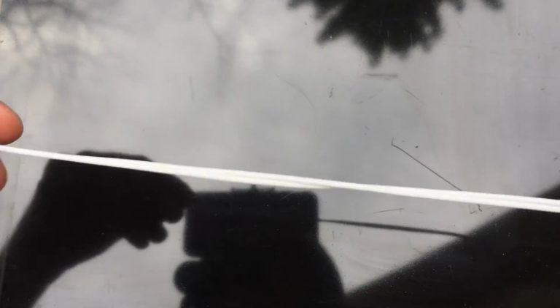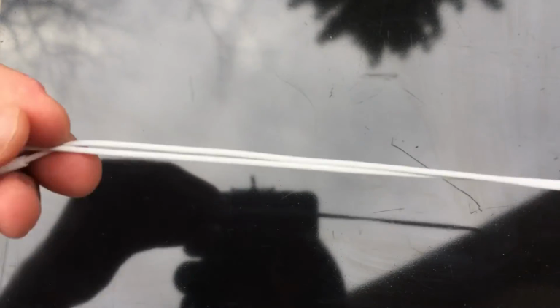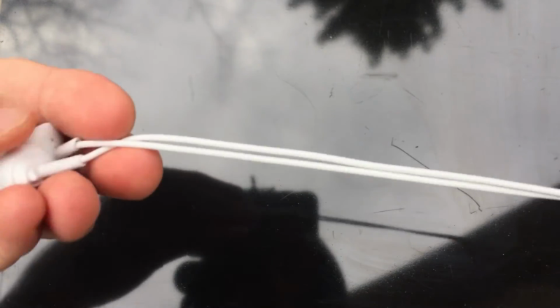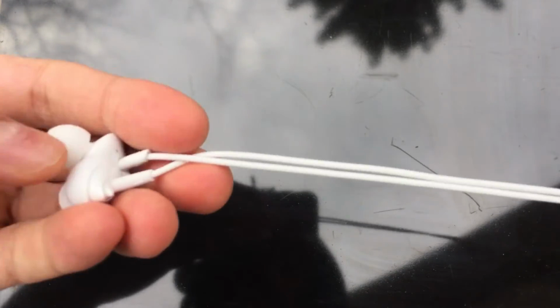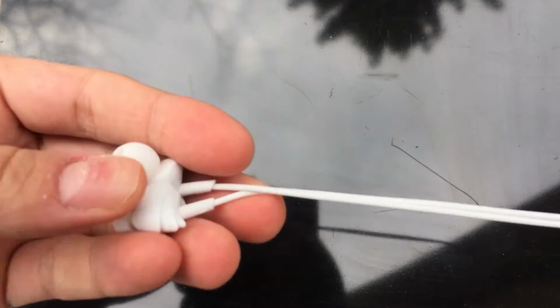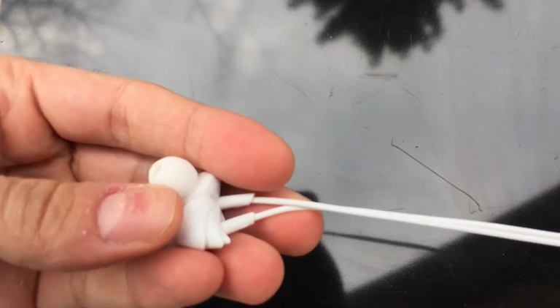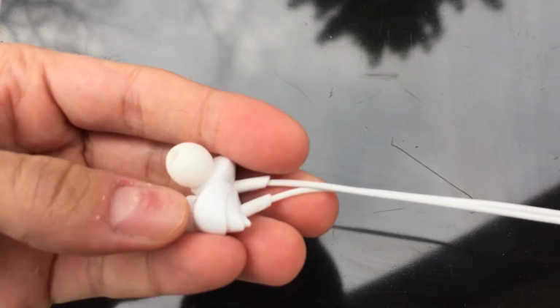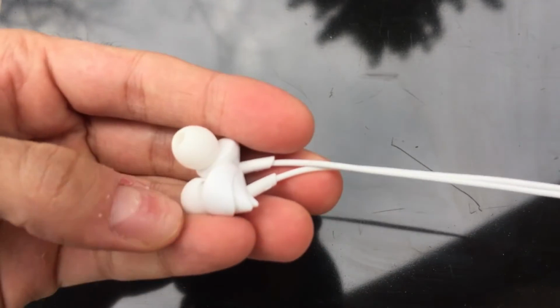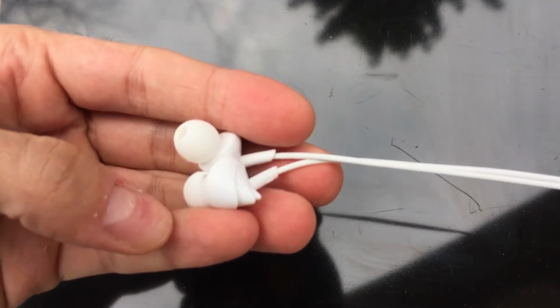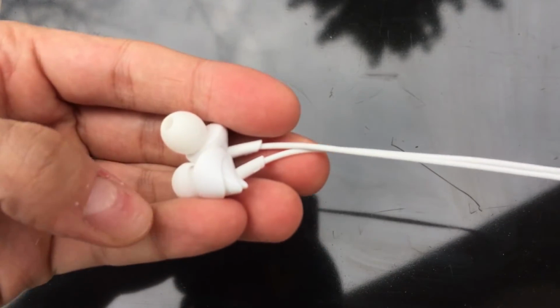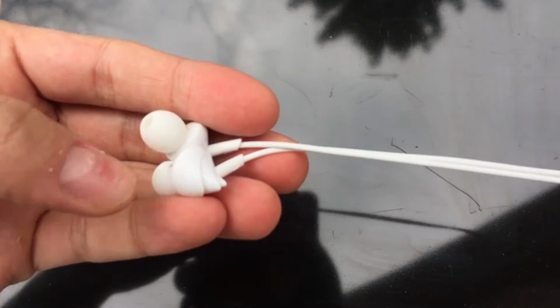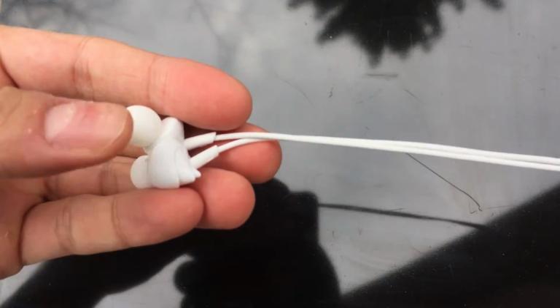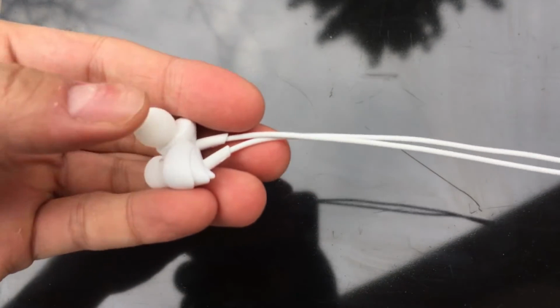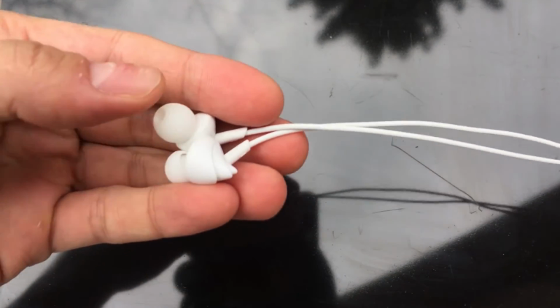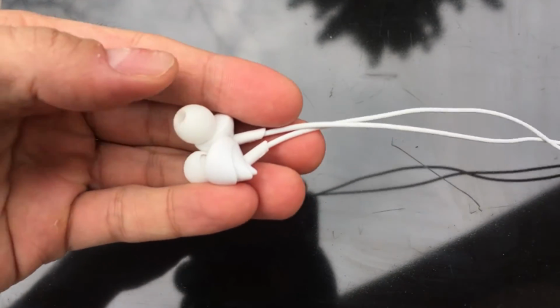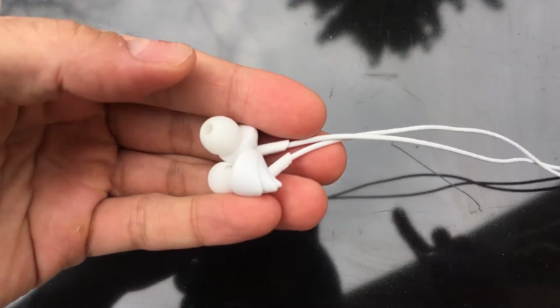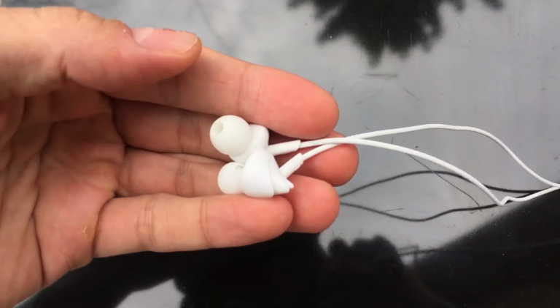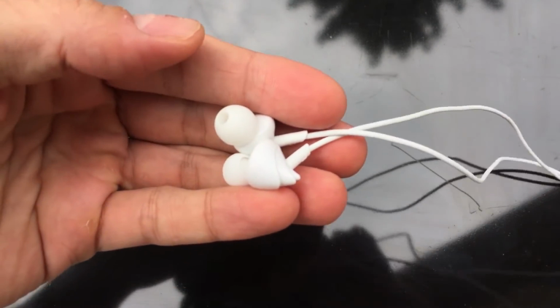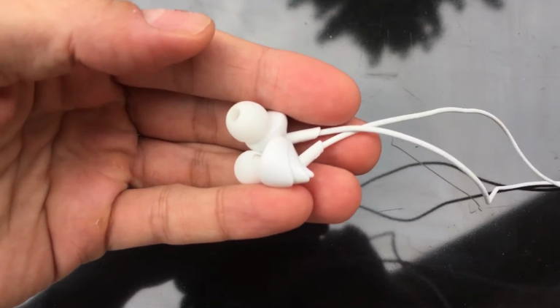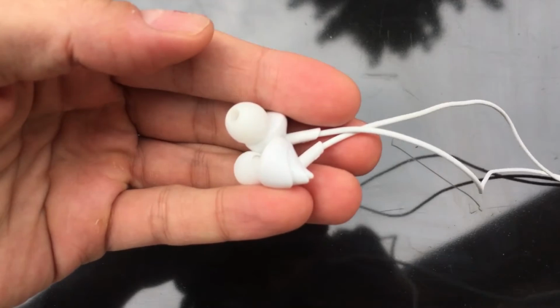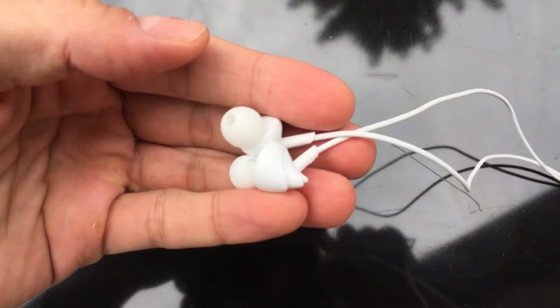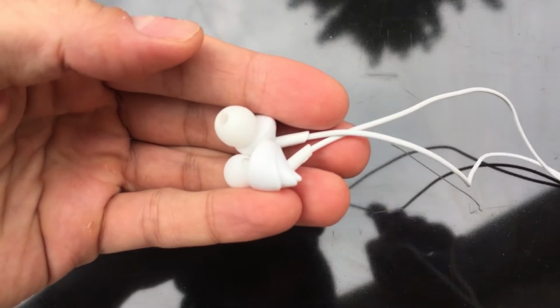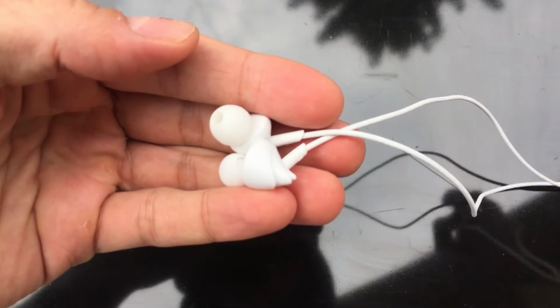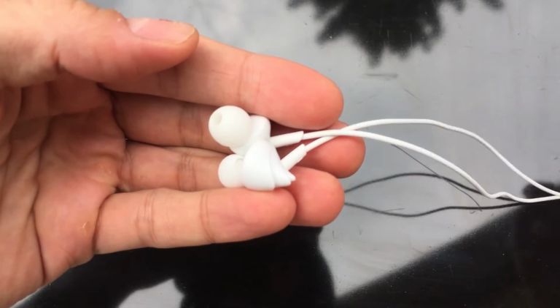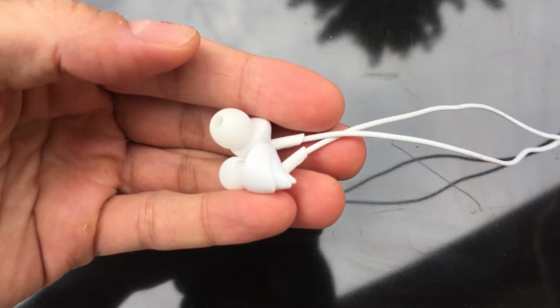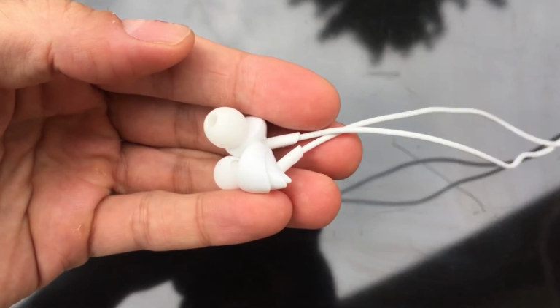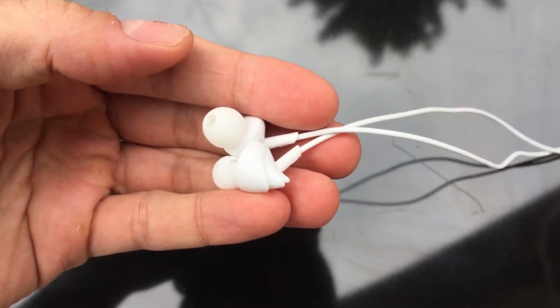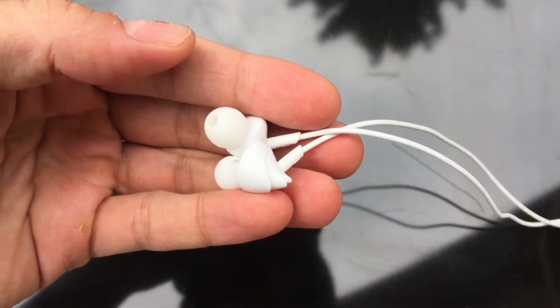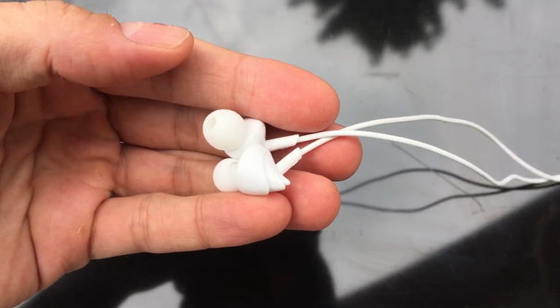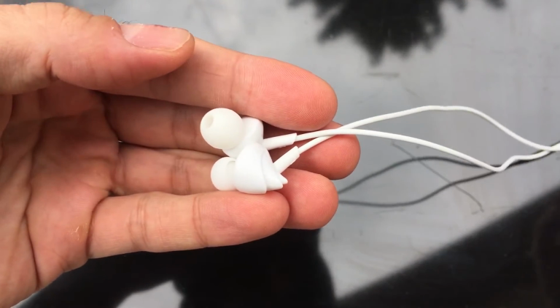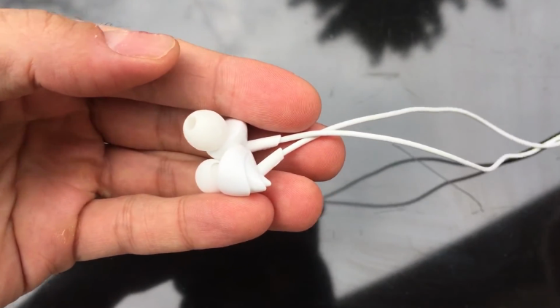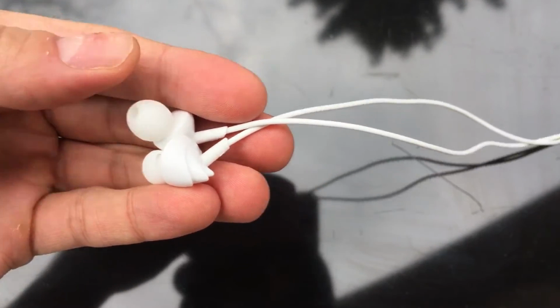As per usual I will give you guys a listen to these earphones — let me know in the comment section what you guys think.